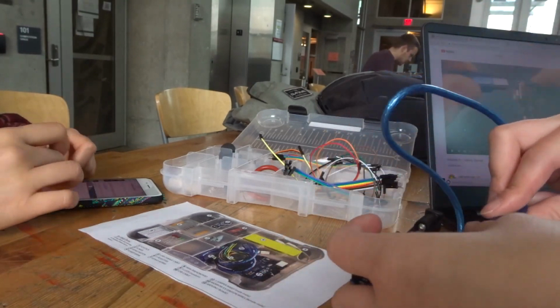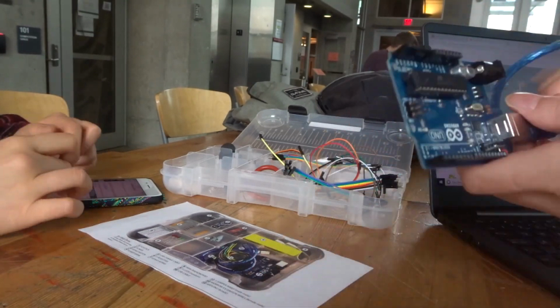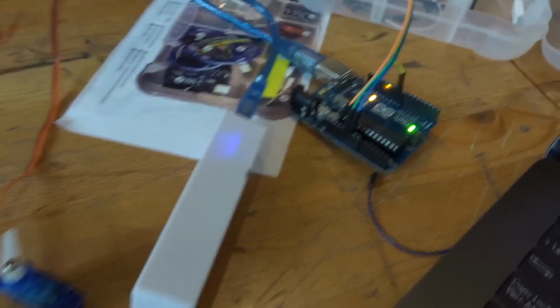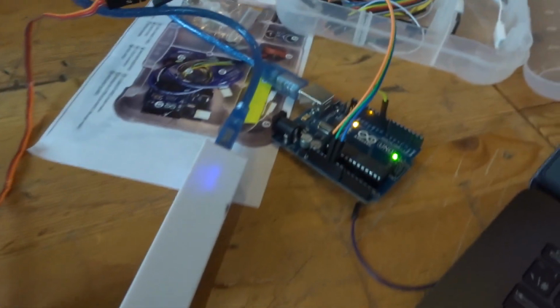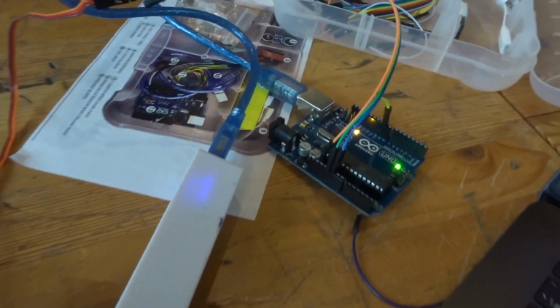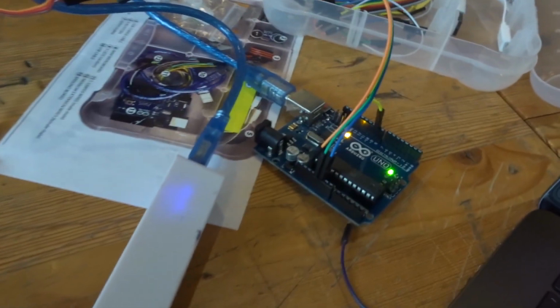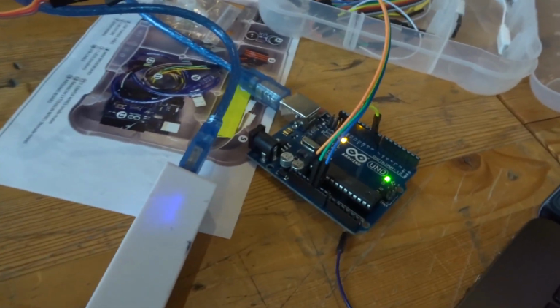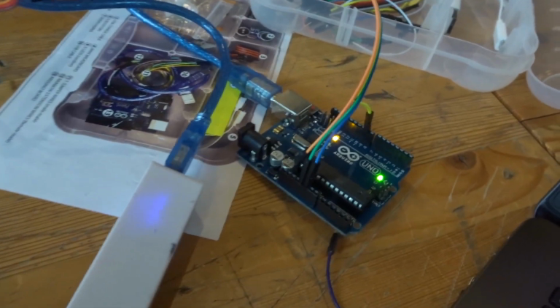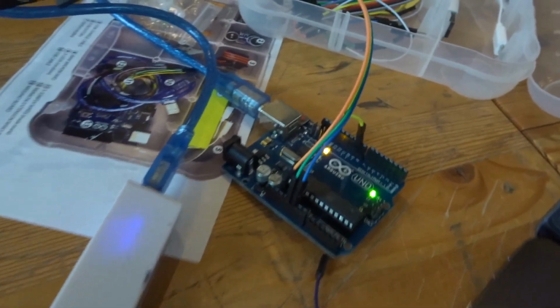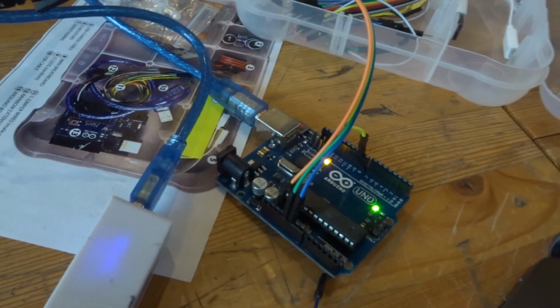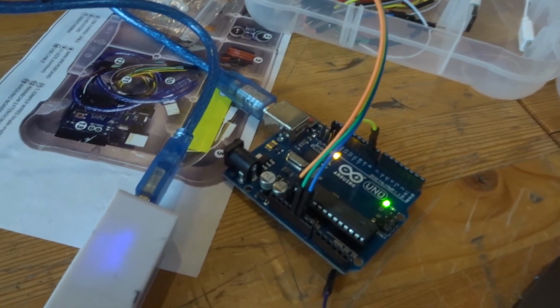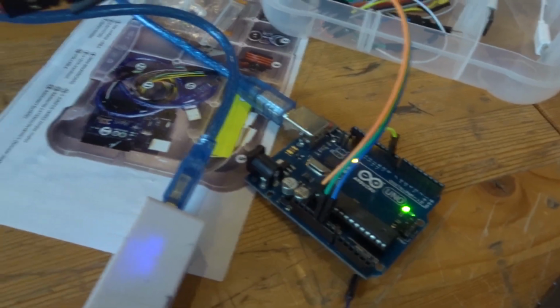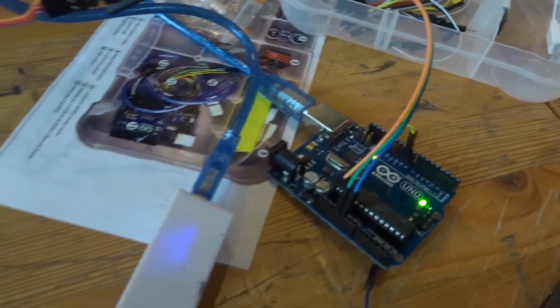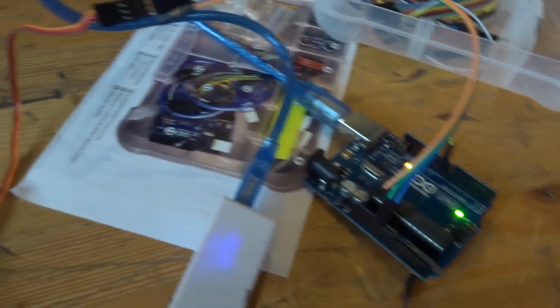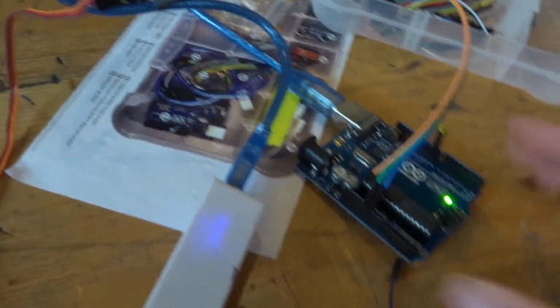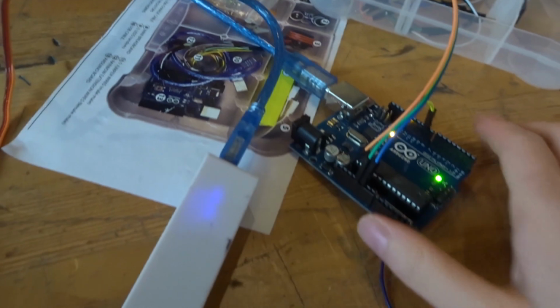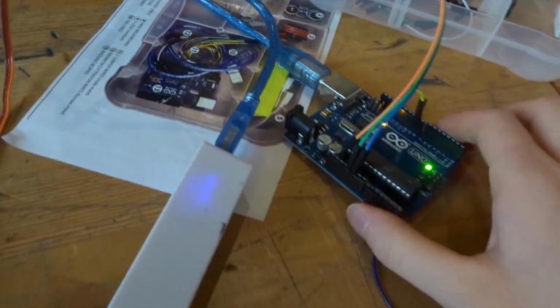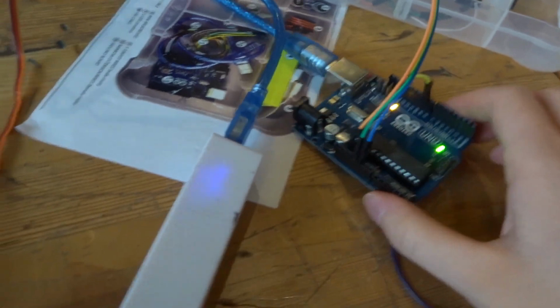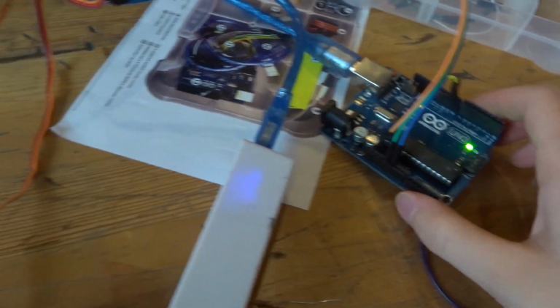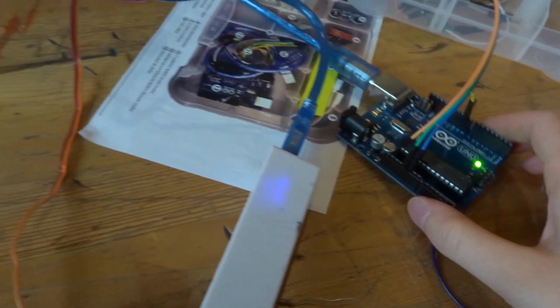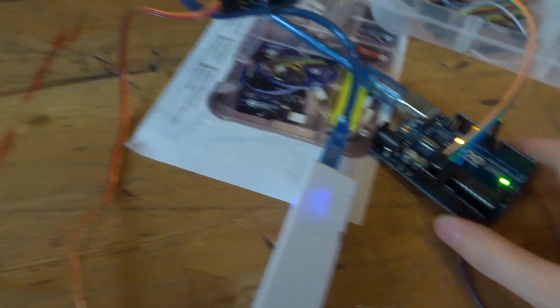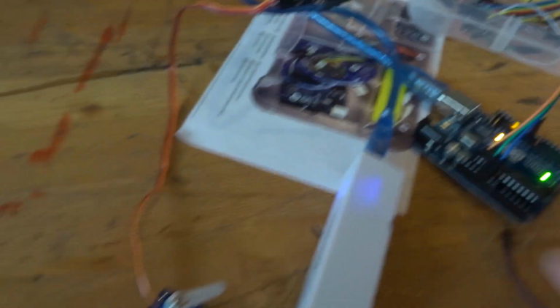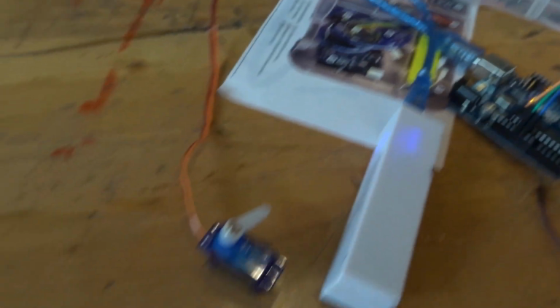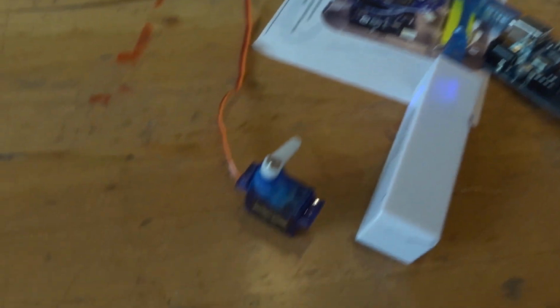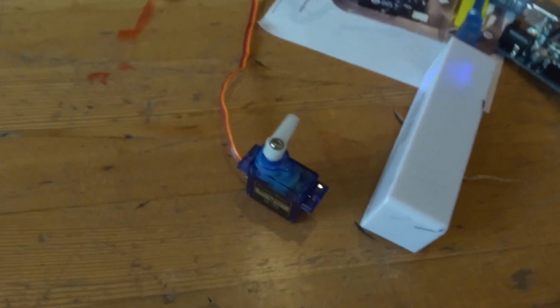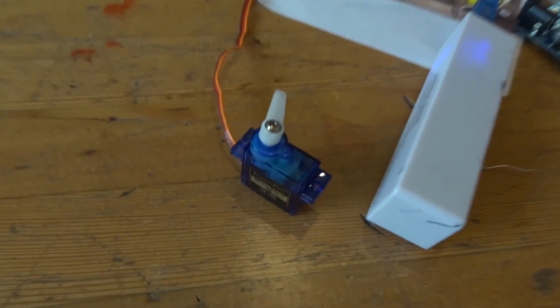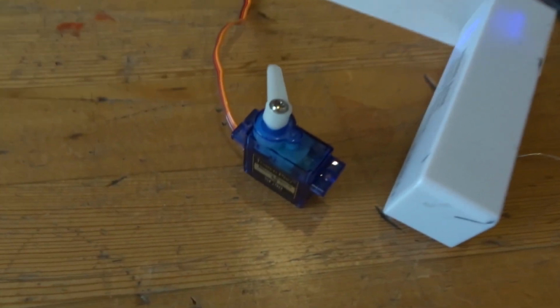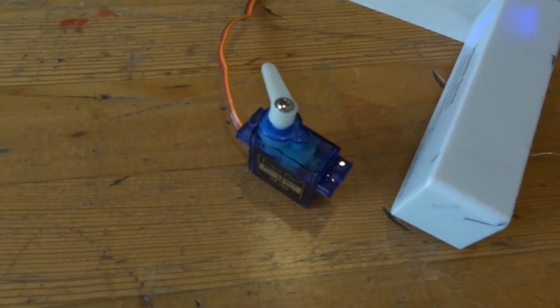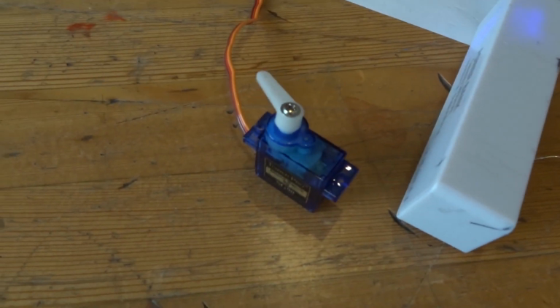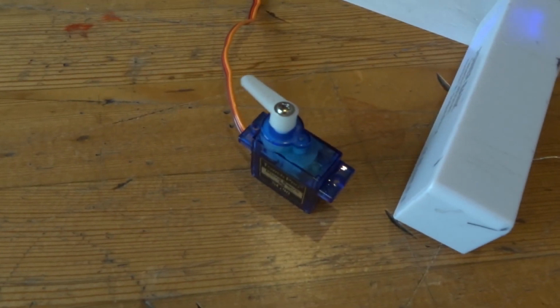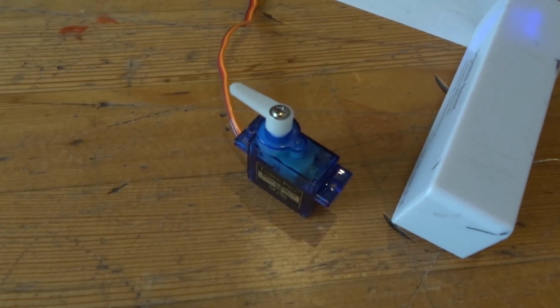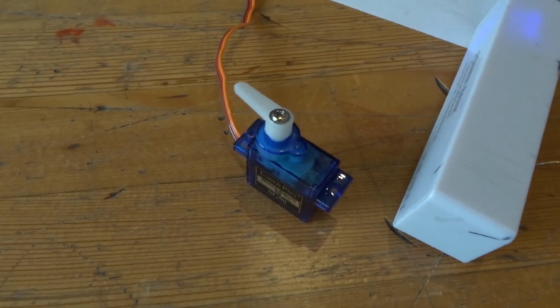We just finished with our Arduino and we got the servo motor to start working.